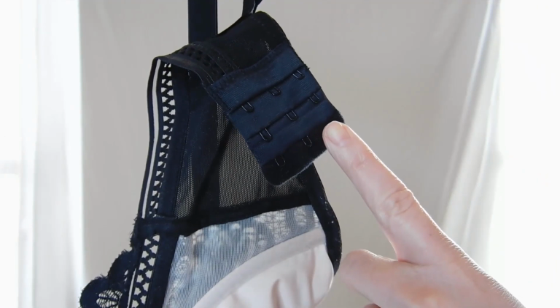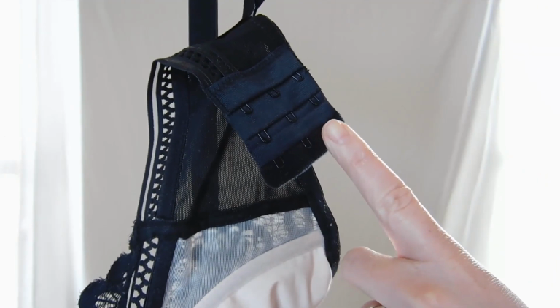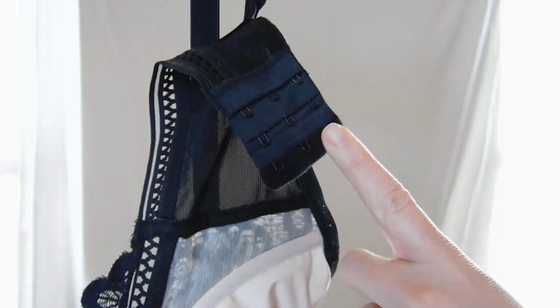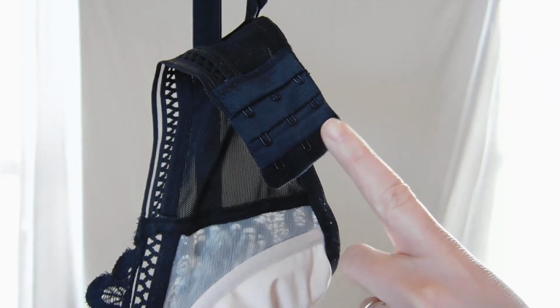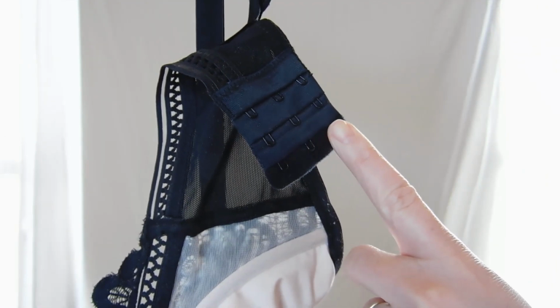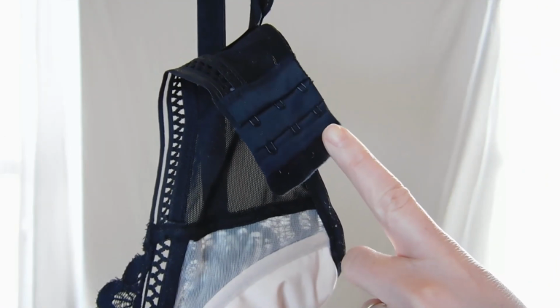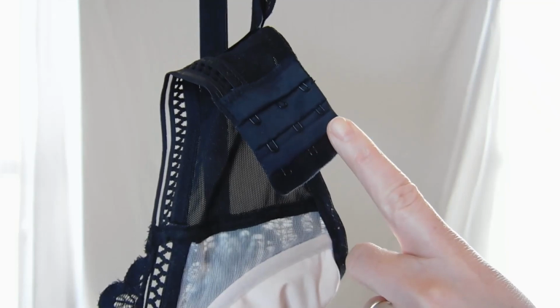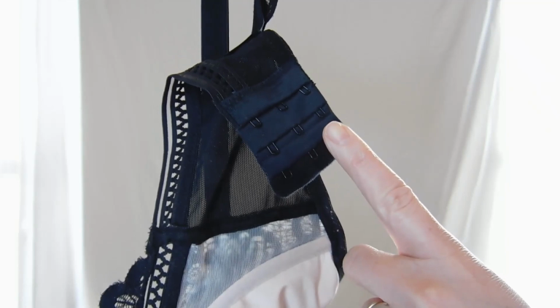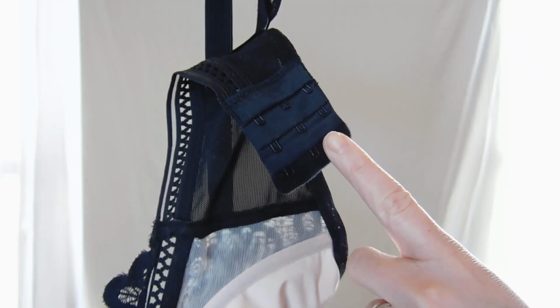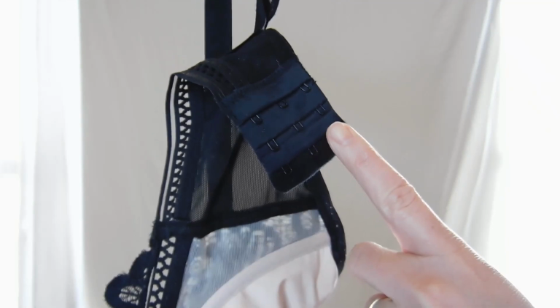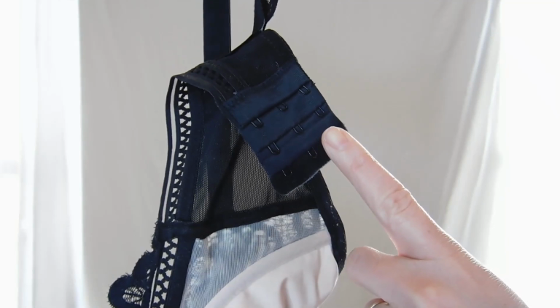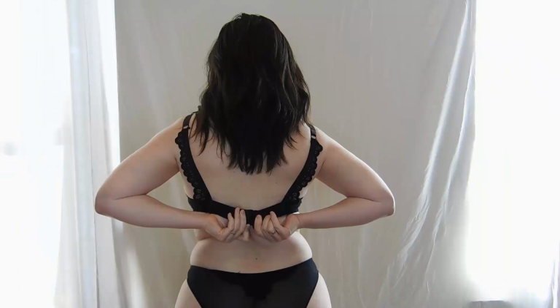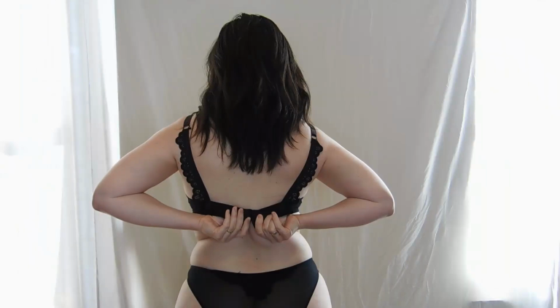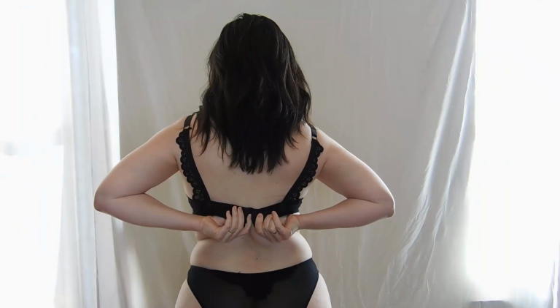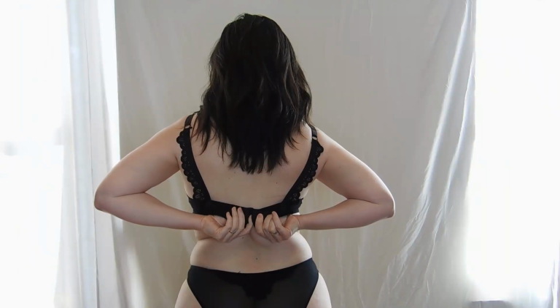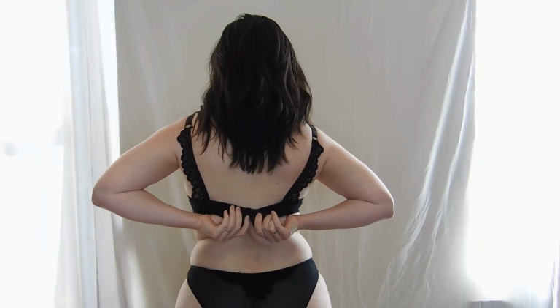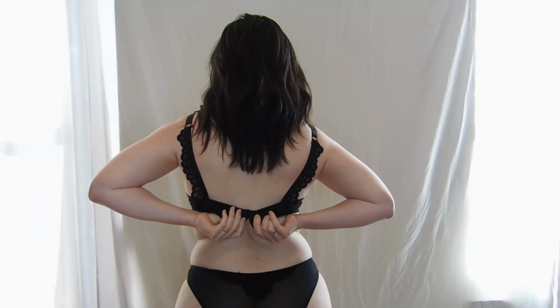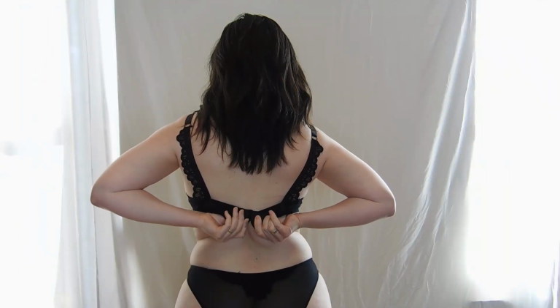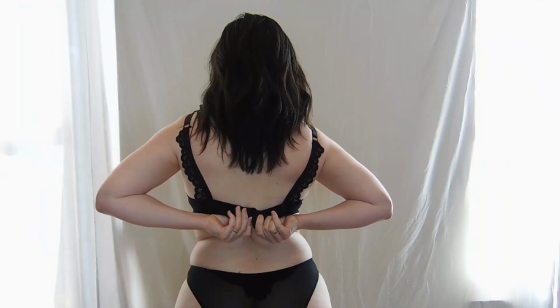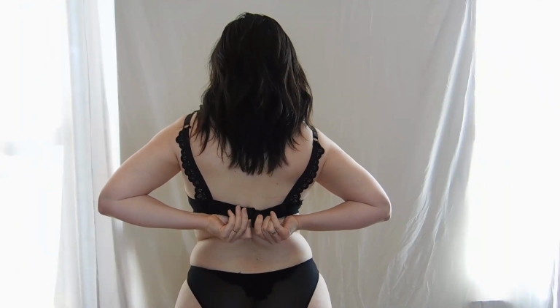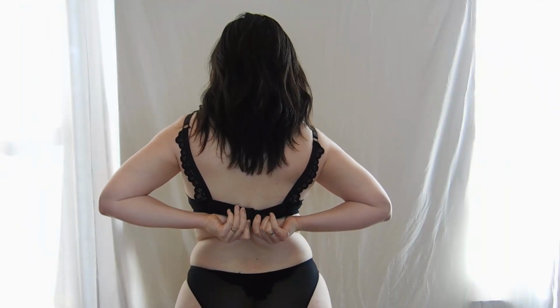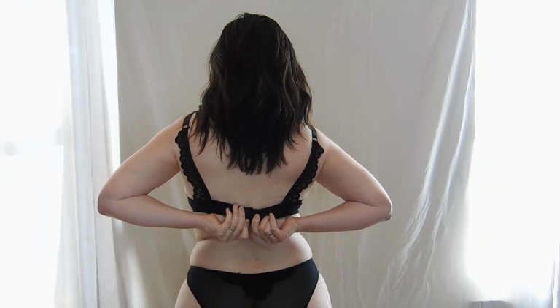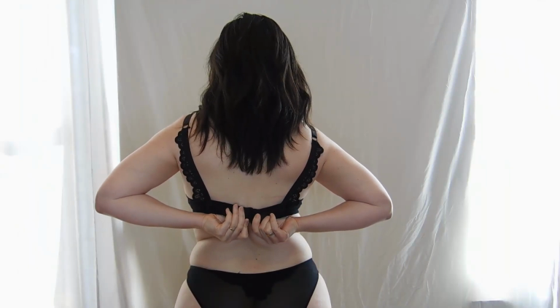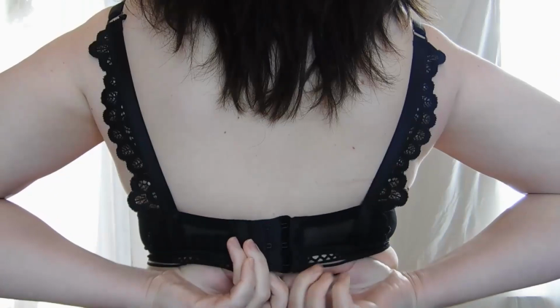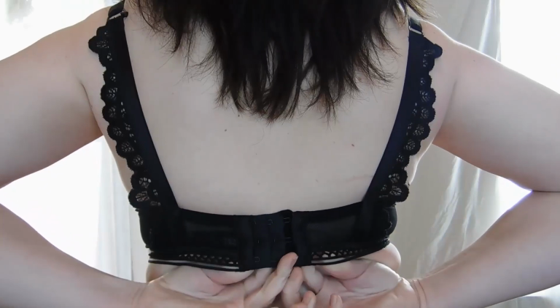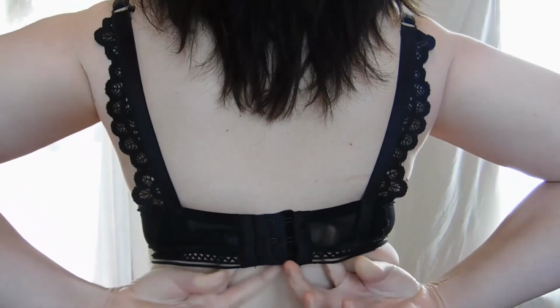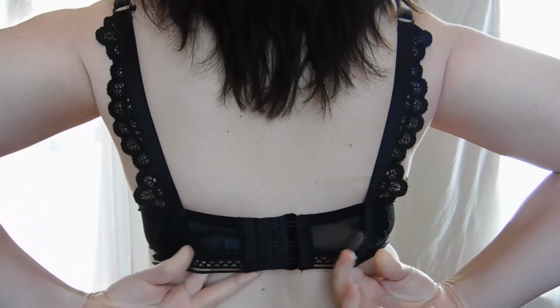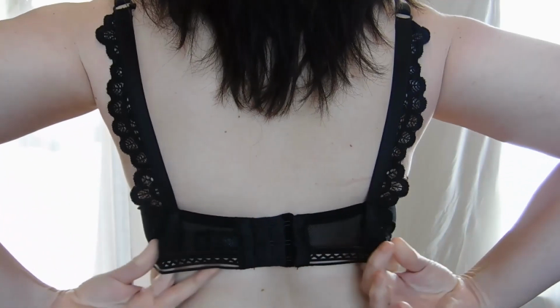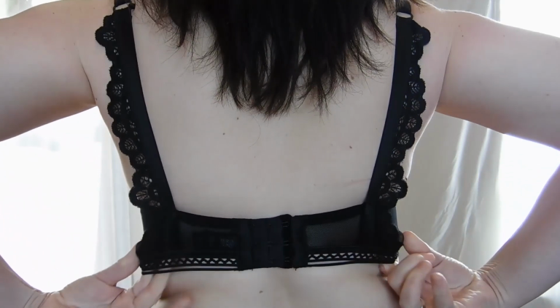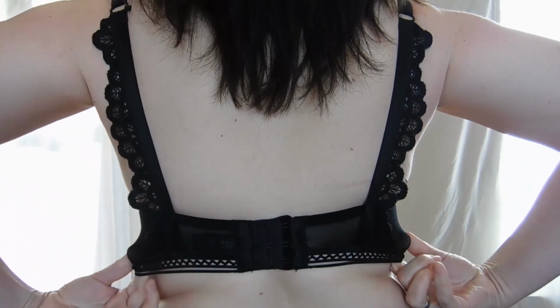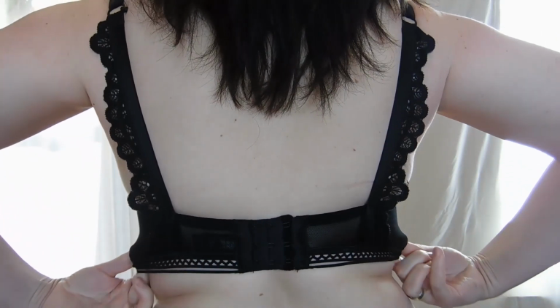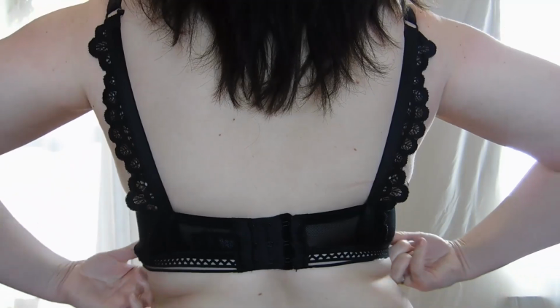If your bra is new, wear it on the first or loosest hook and eye. Over time, as your bra stretches, you can accommodate for this by fastening it on a tighter hook.